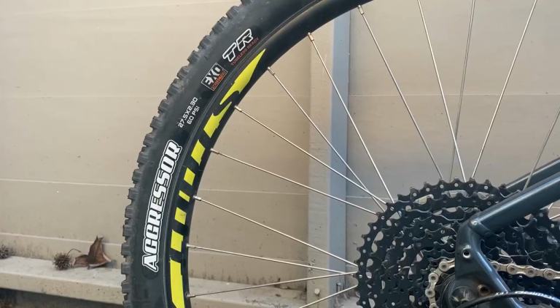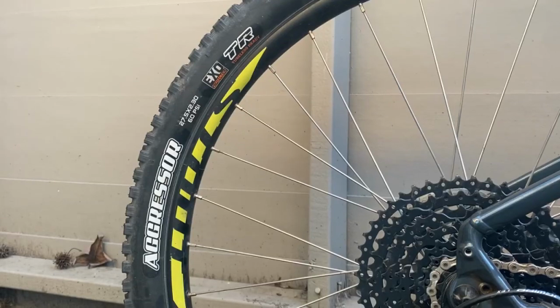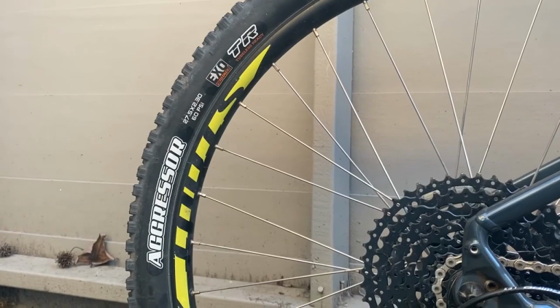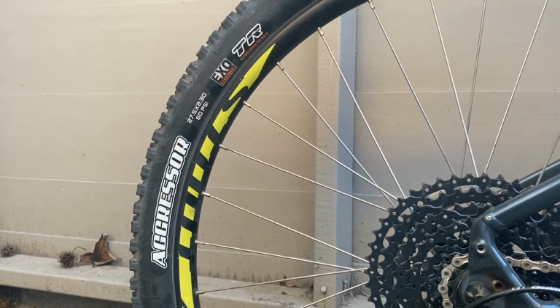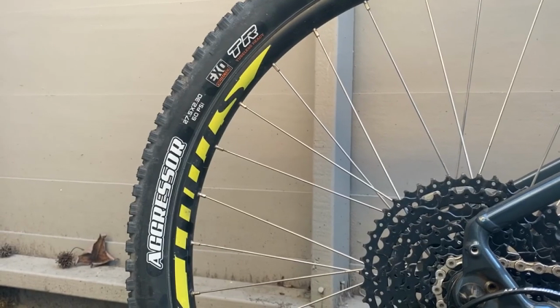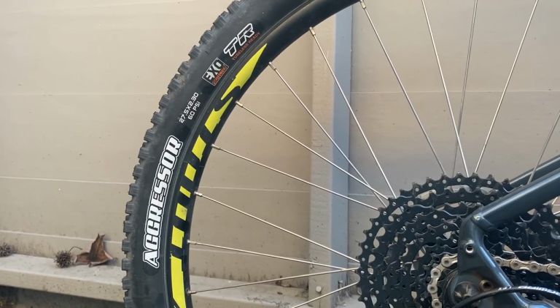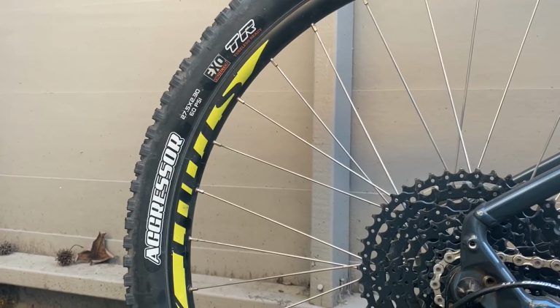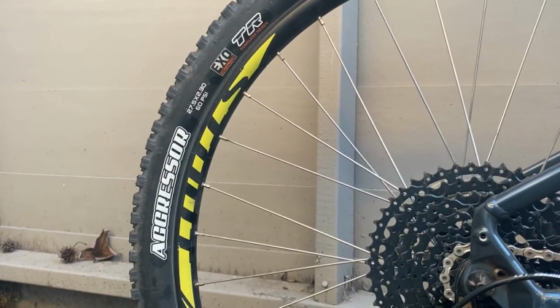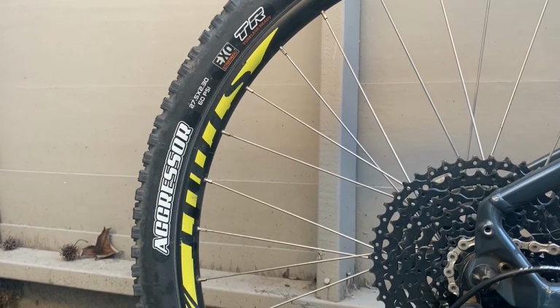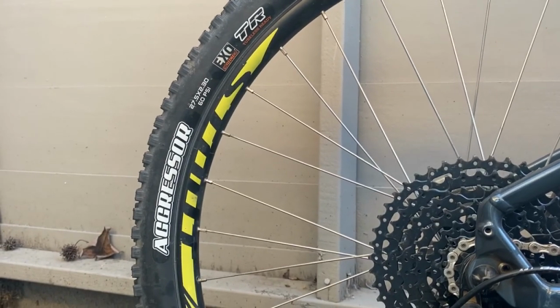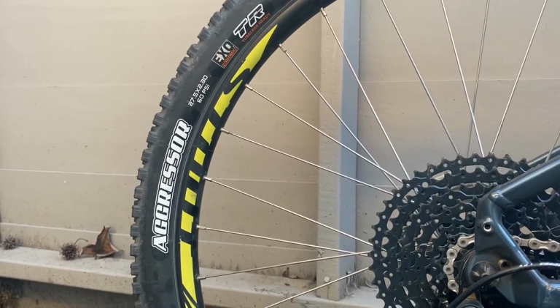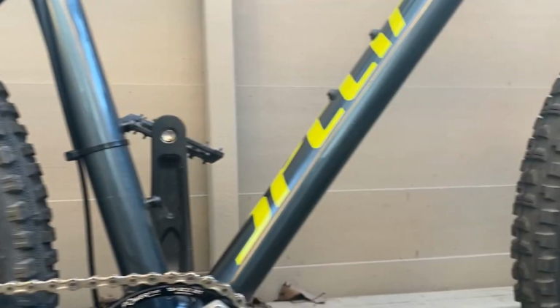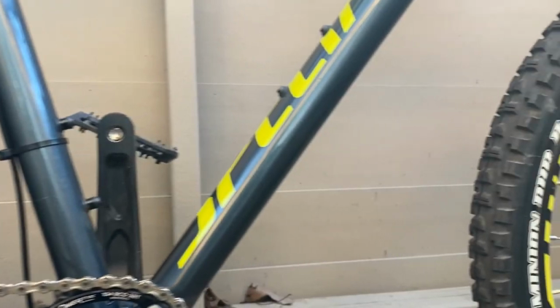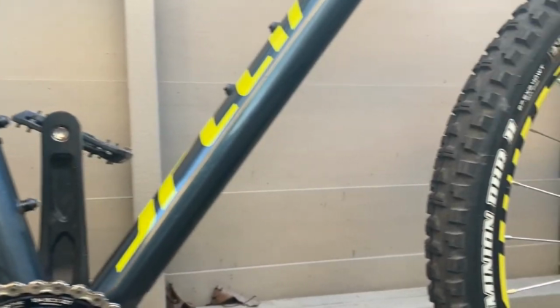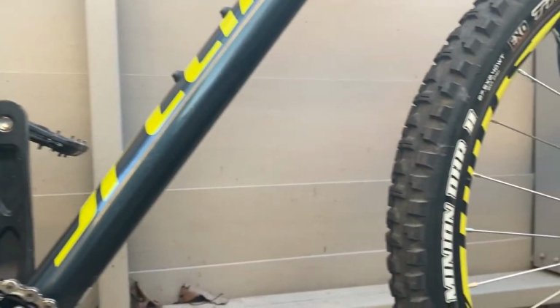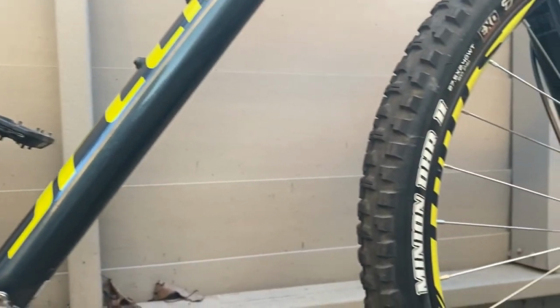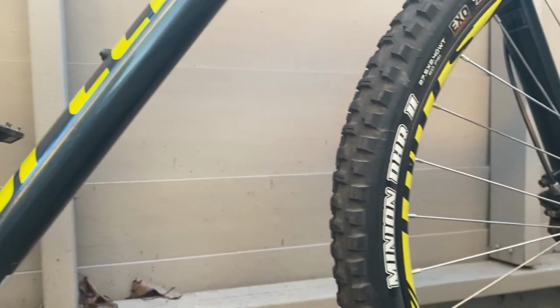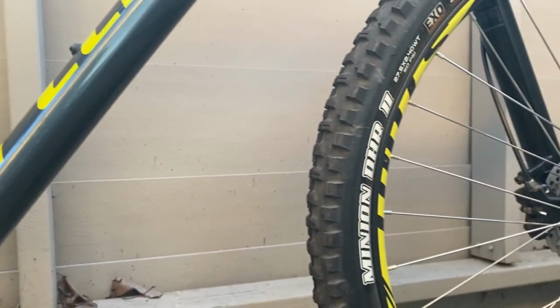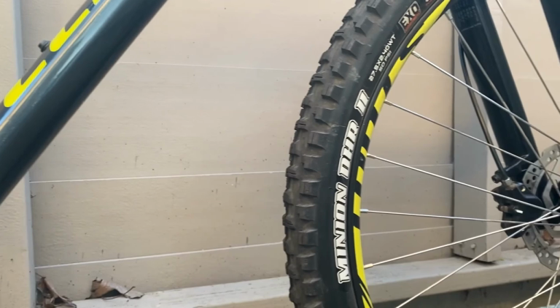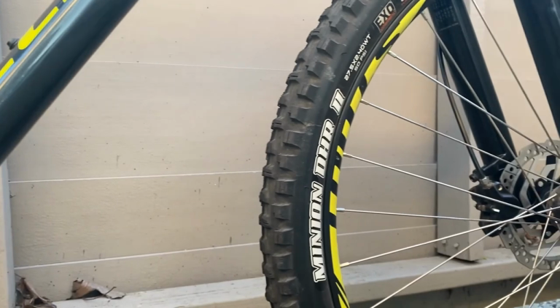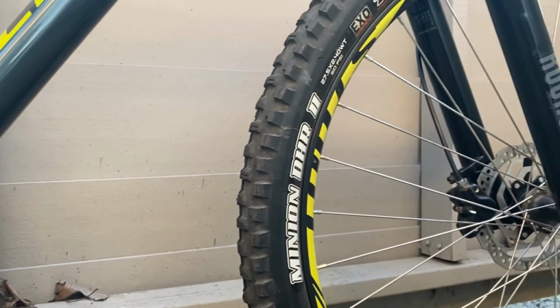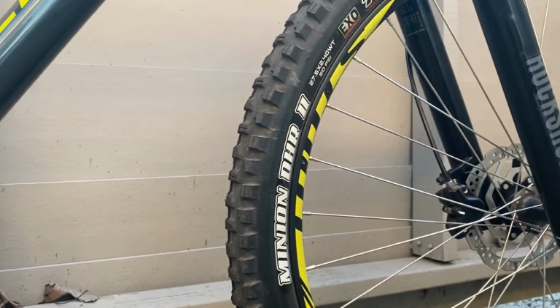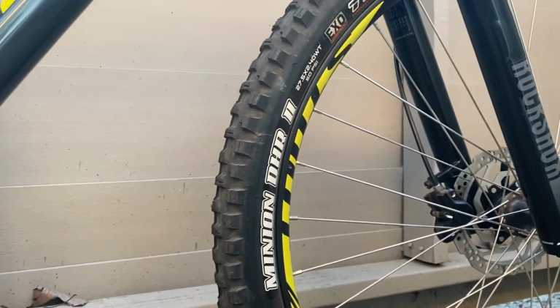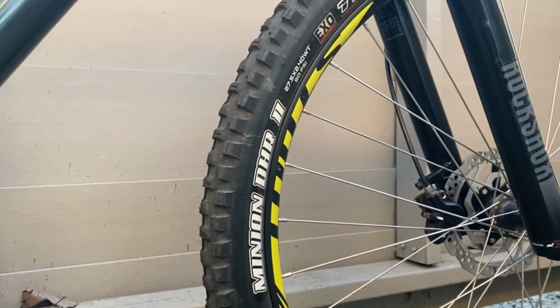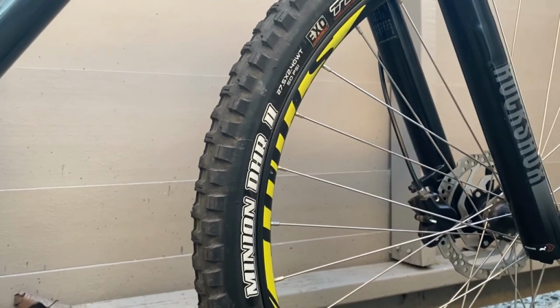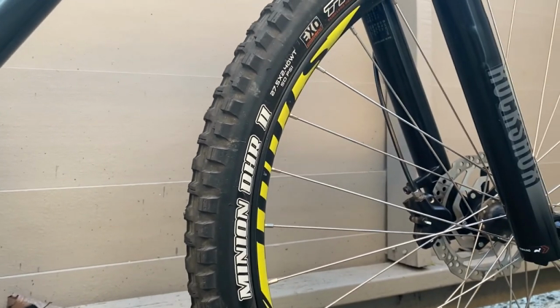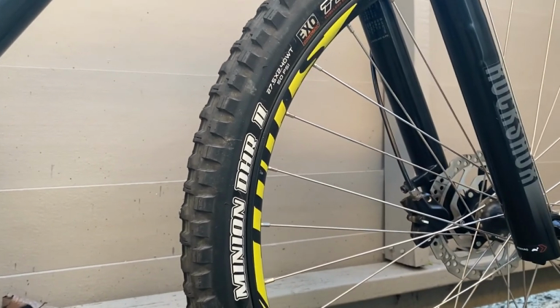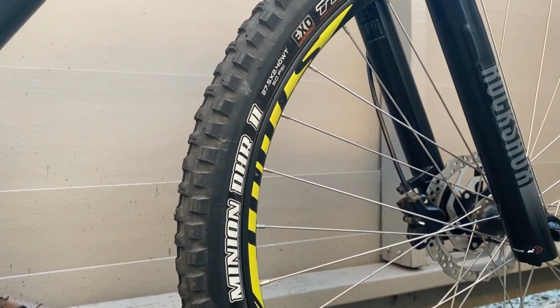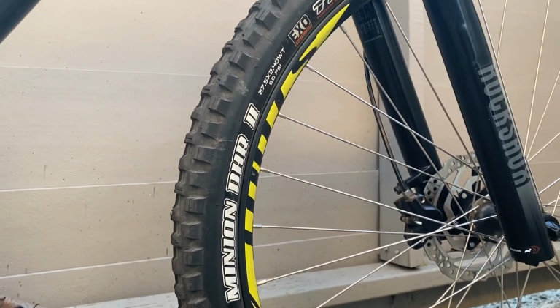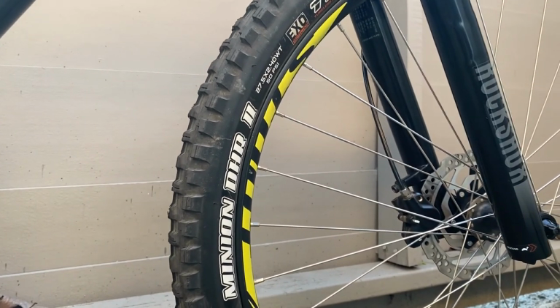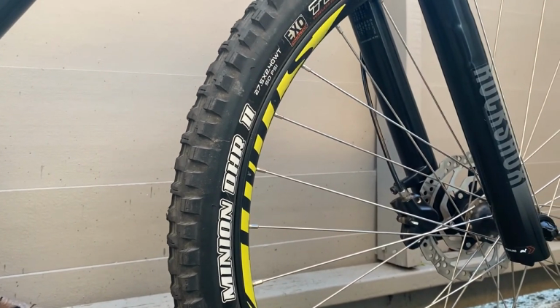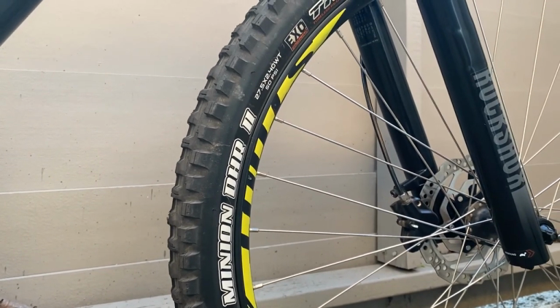With Maxxis Aggressors in the rear and Maxxis DHR in the front, I've yet to find a situation where the tires leave me wanting more grip.